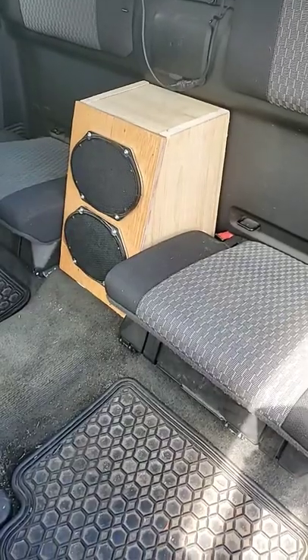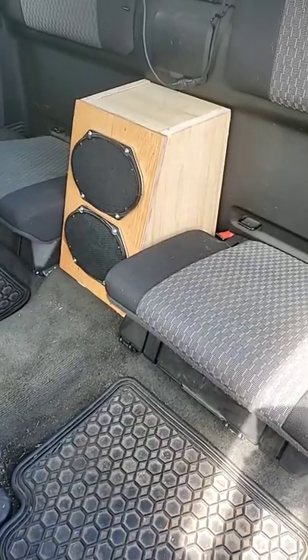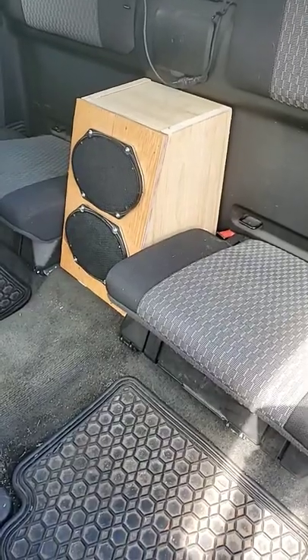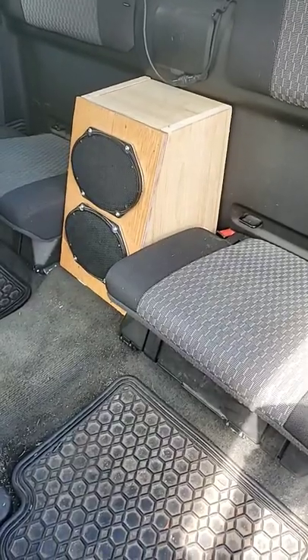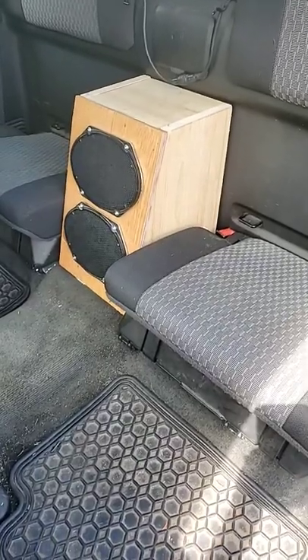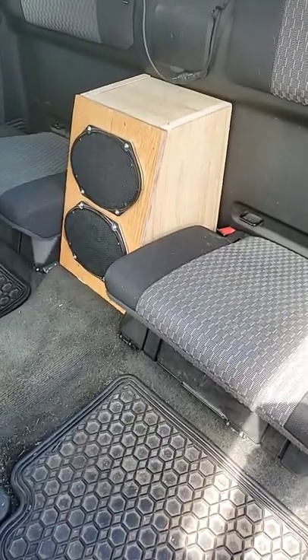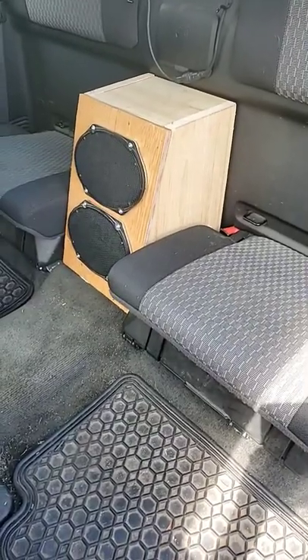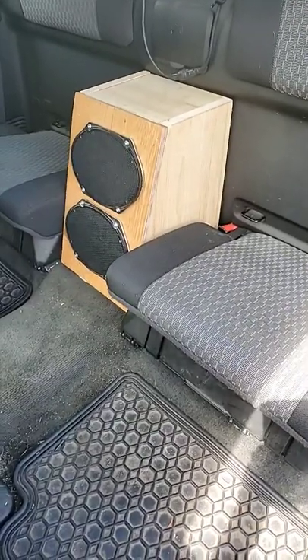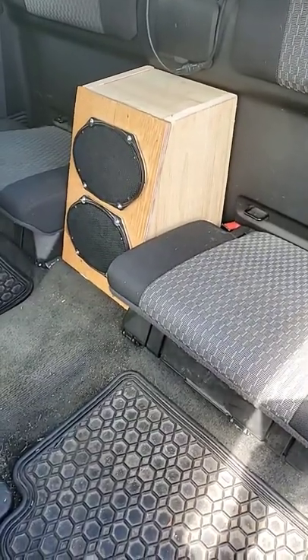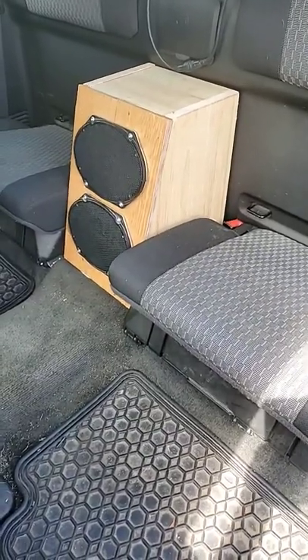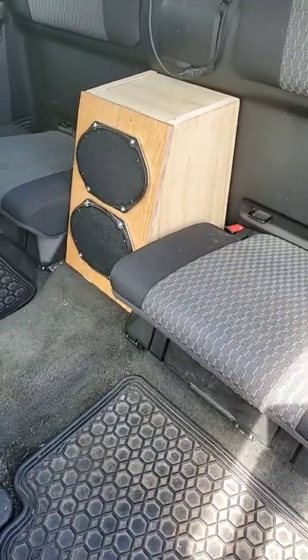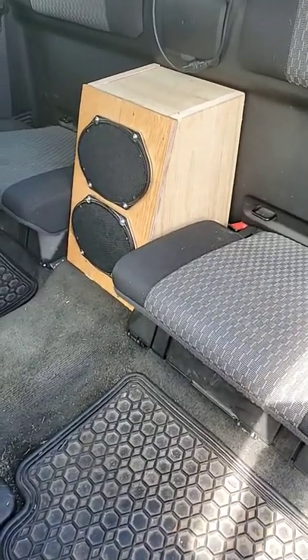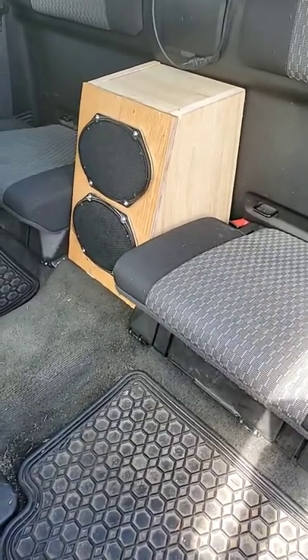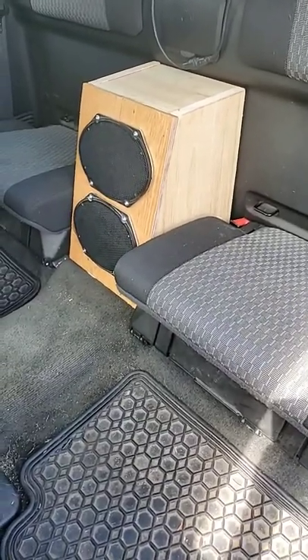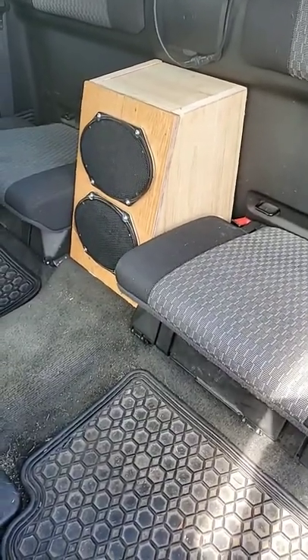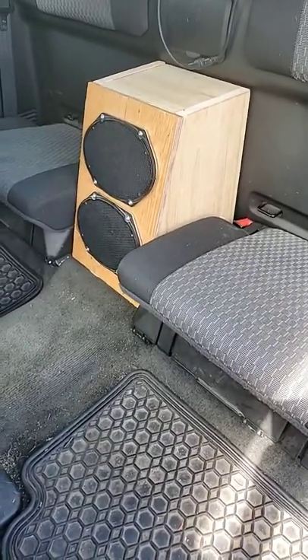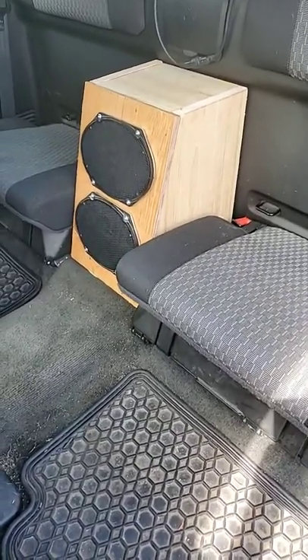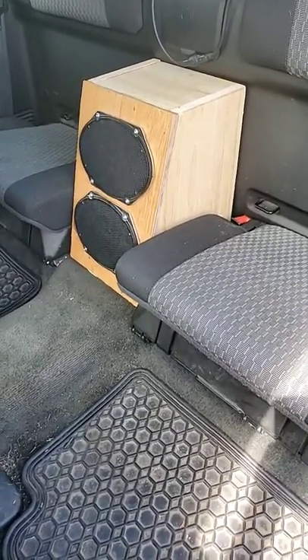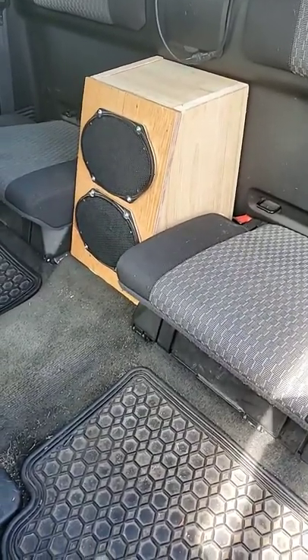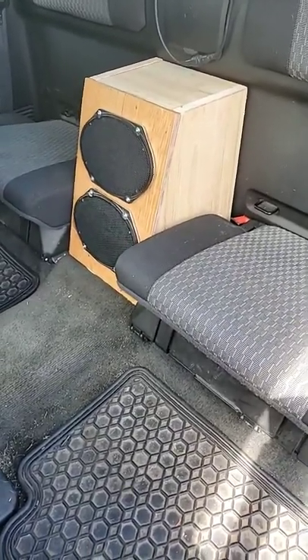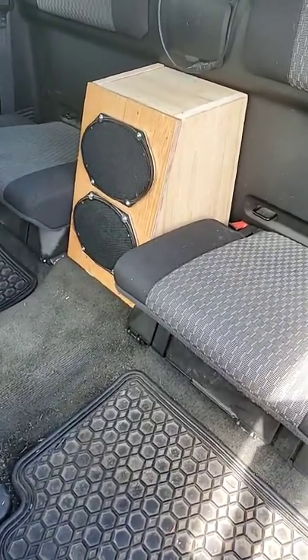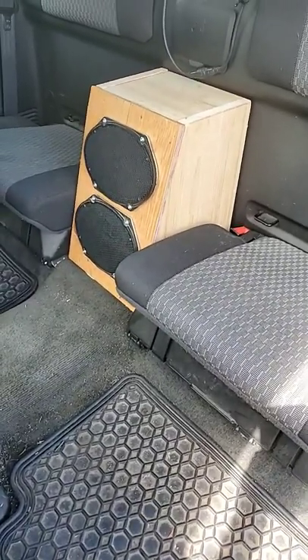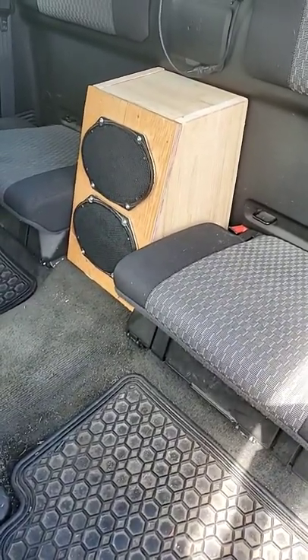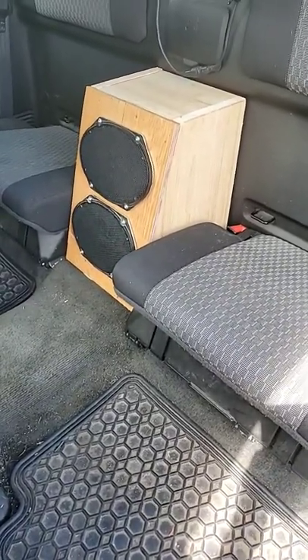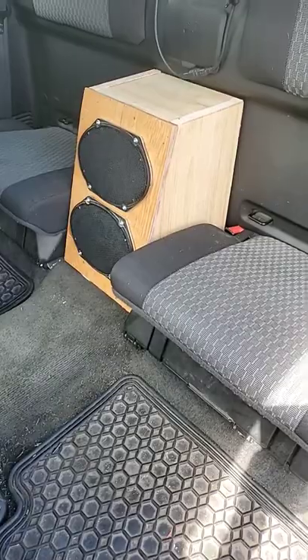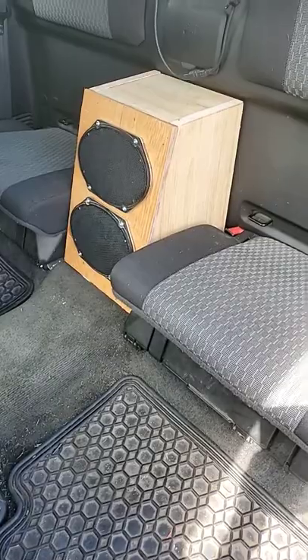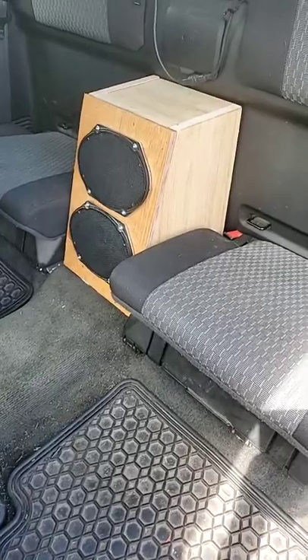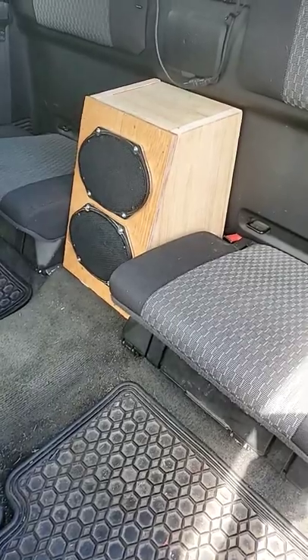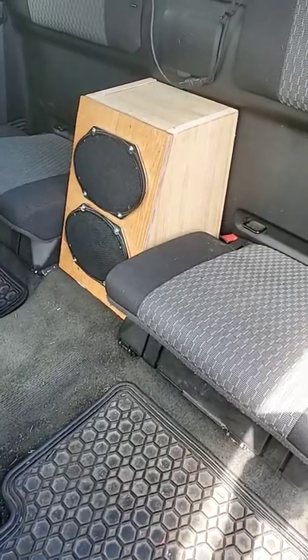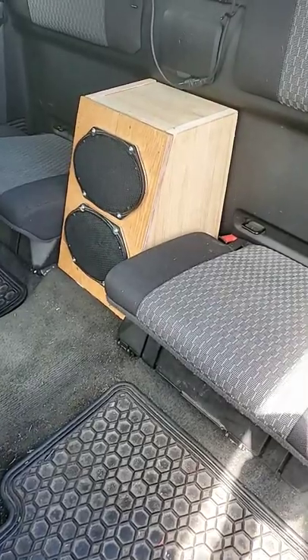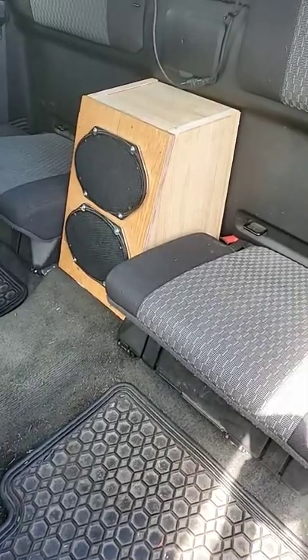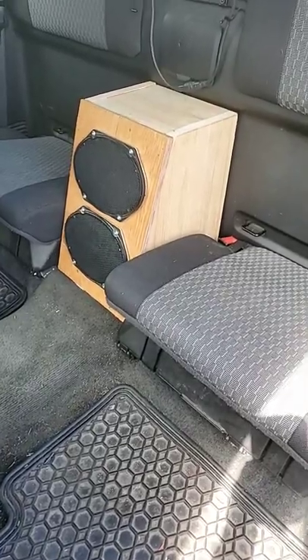Trying to add bass without taking up a lot of space? I couldn't find anything online about this.